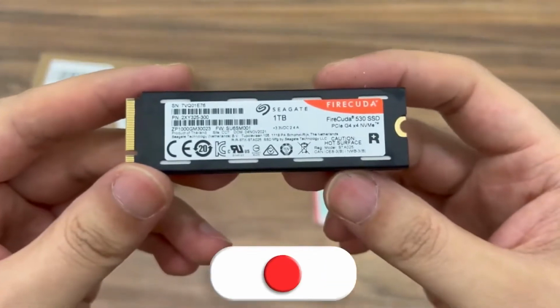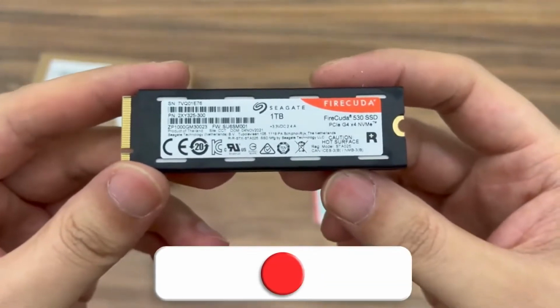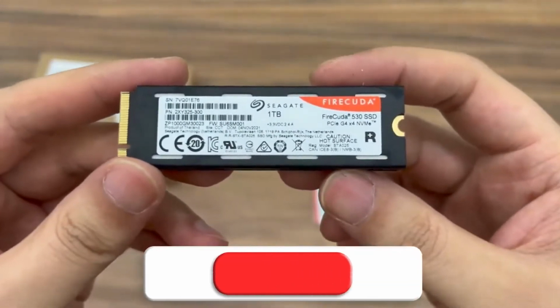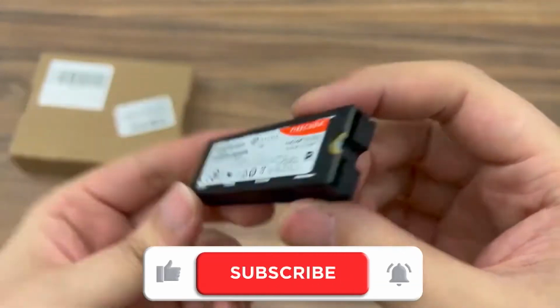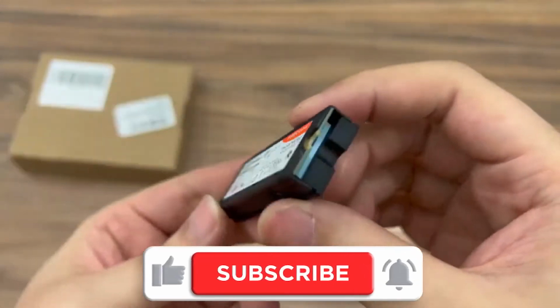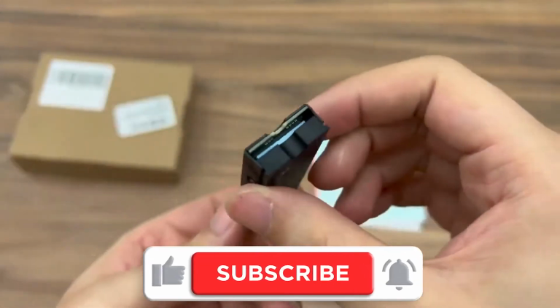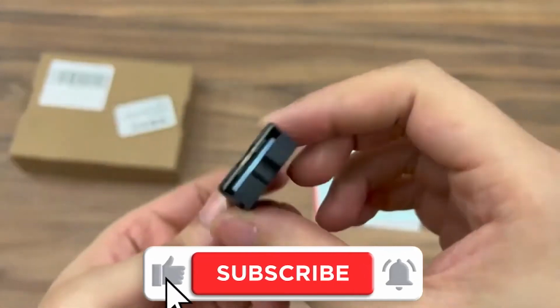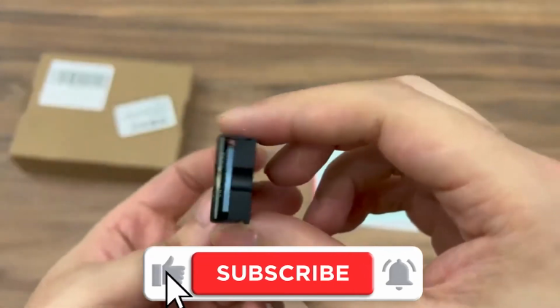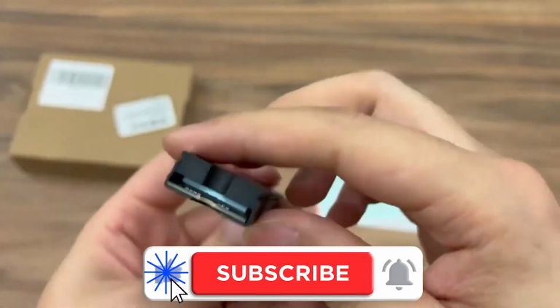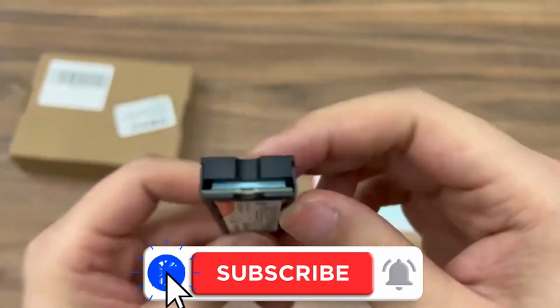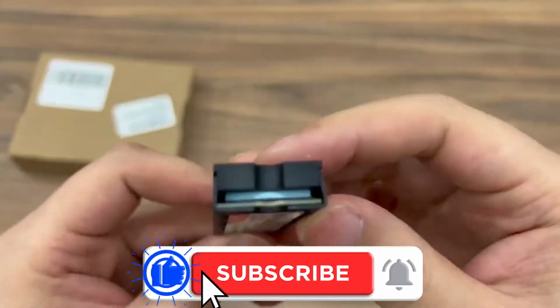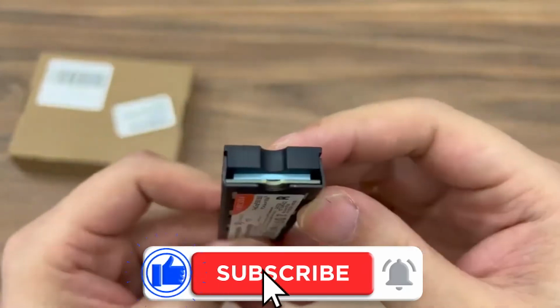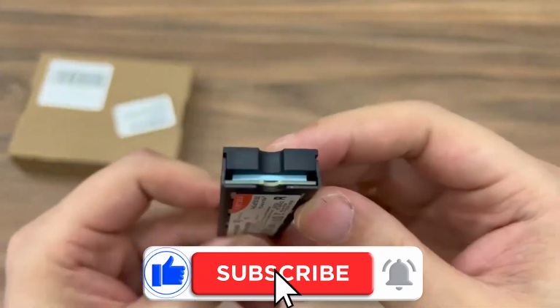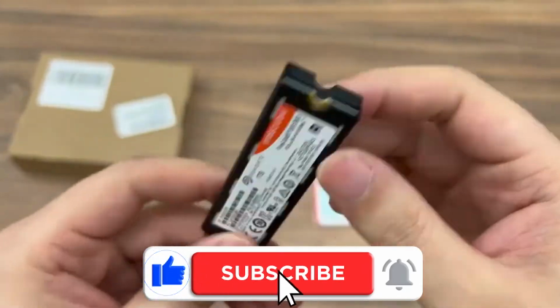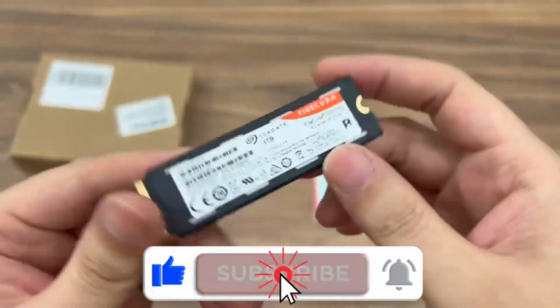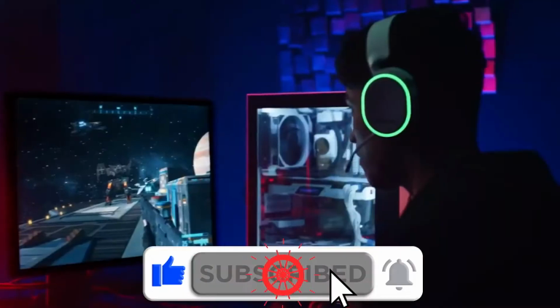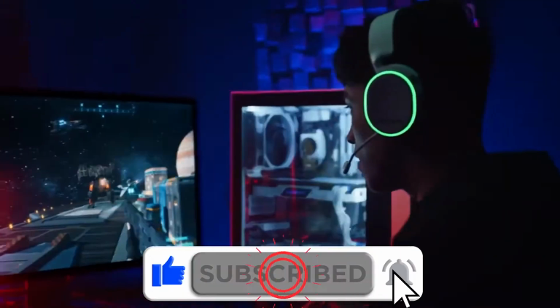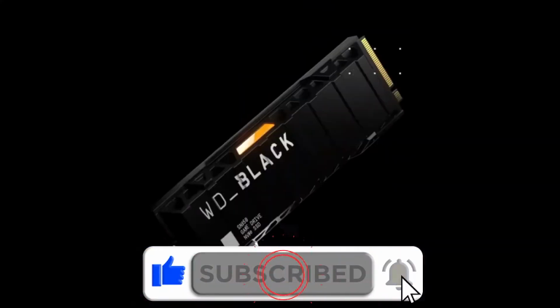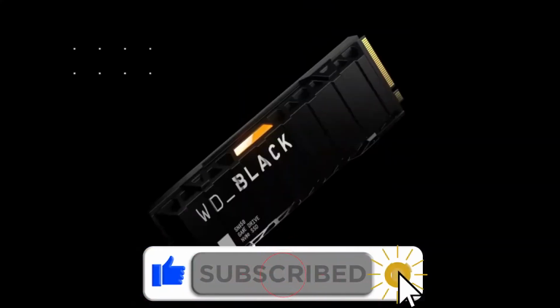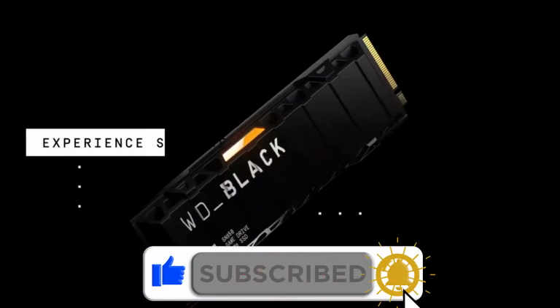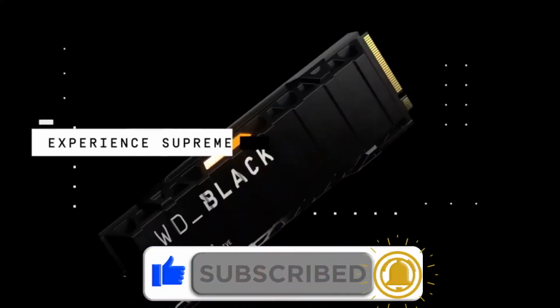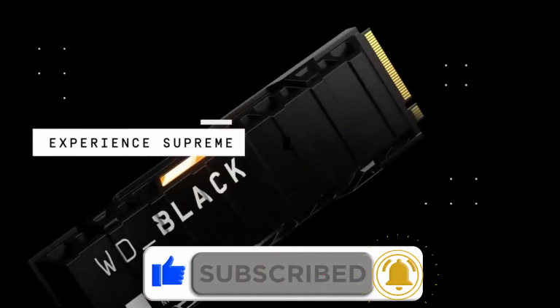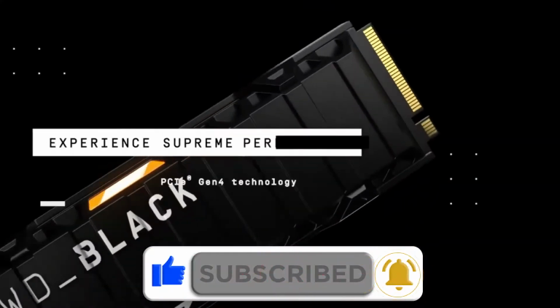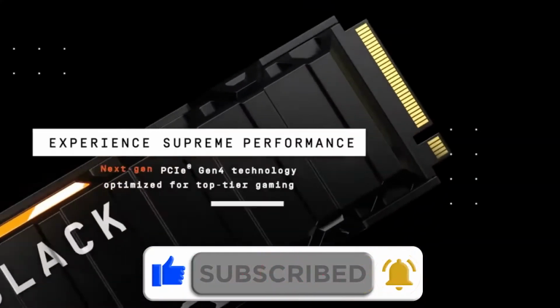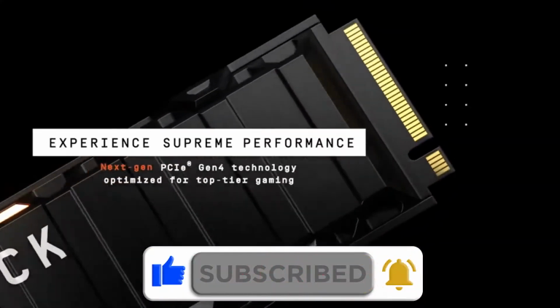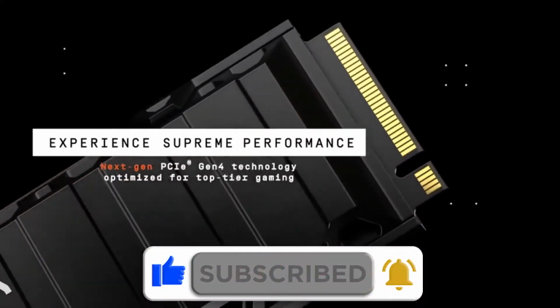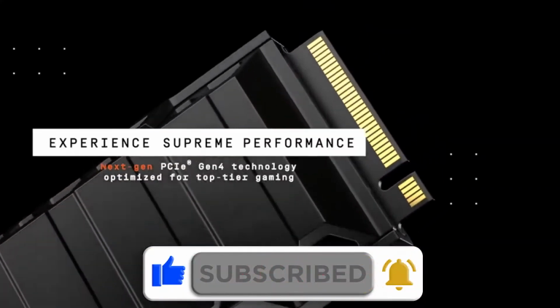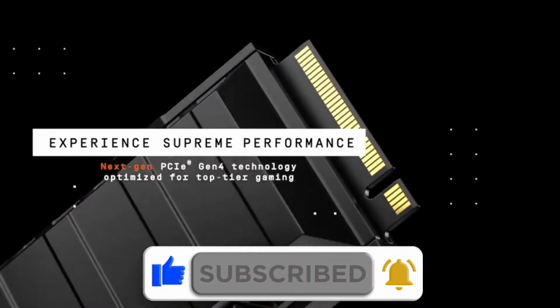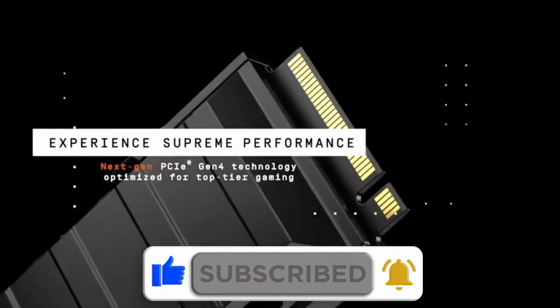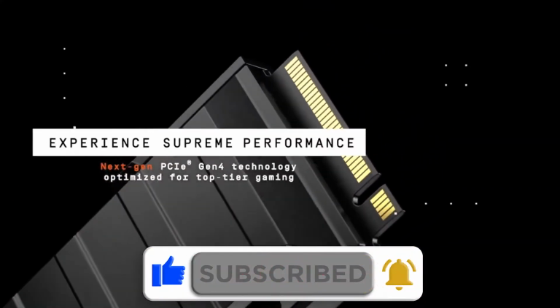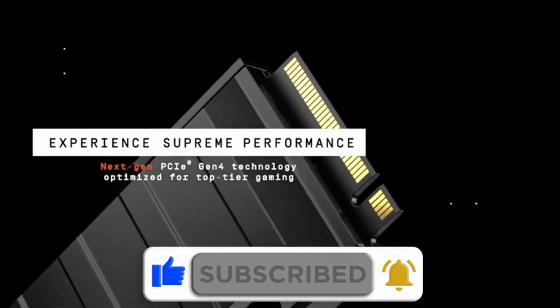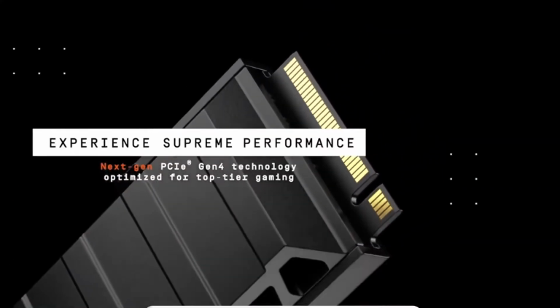Keep up with me till the end, comment below this video, subscribe if you still haven't, and turn on the notification bell for more videos.